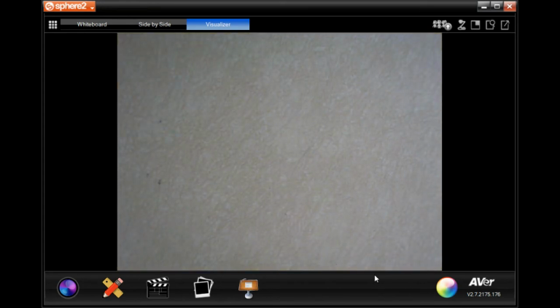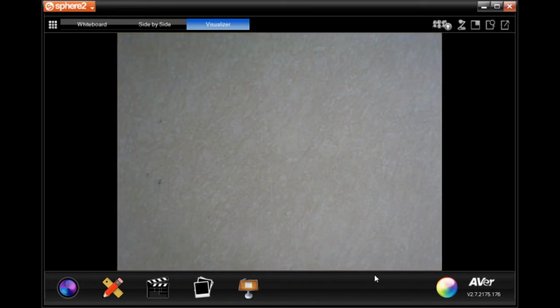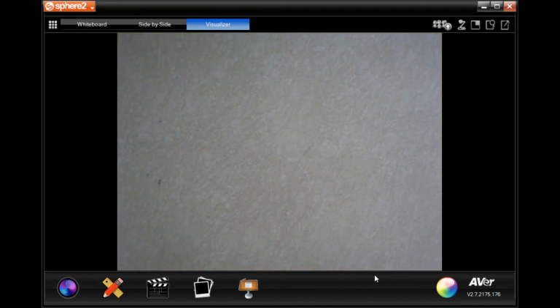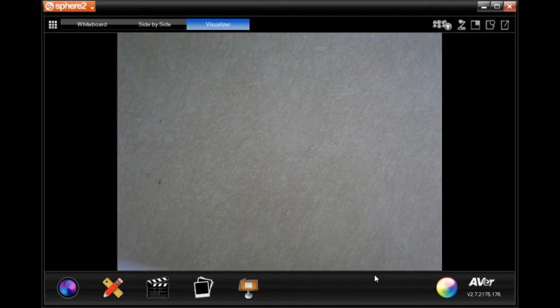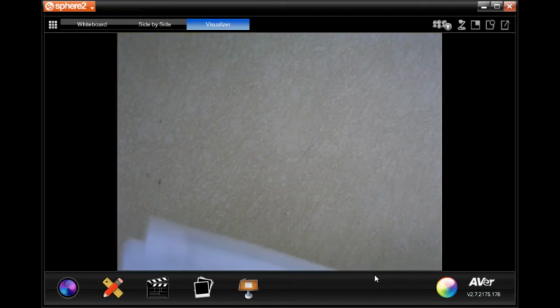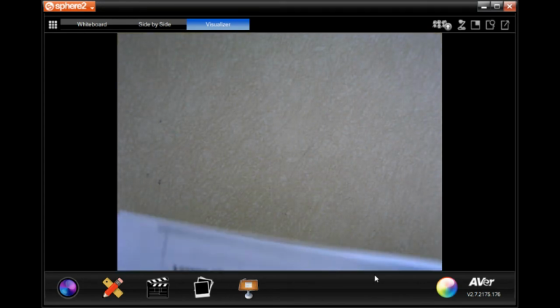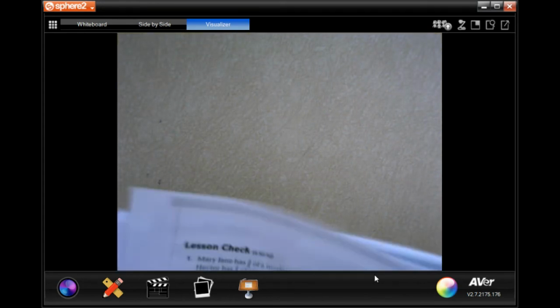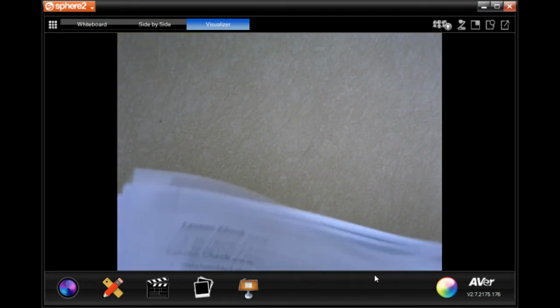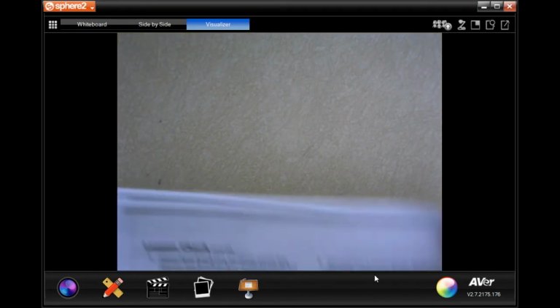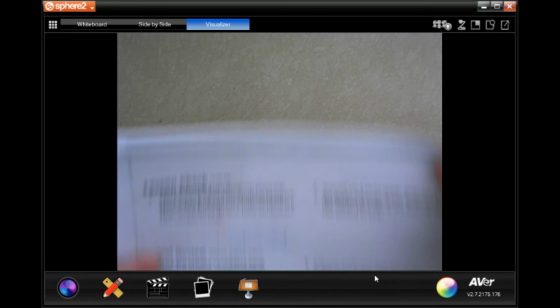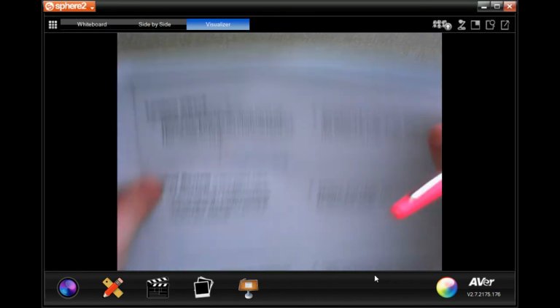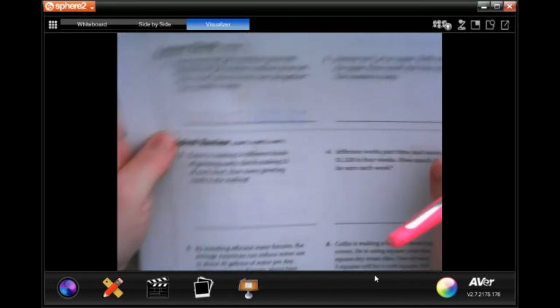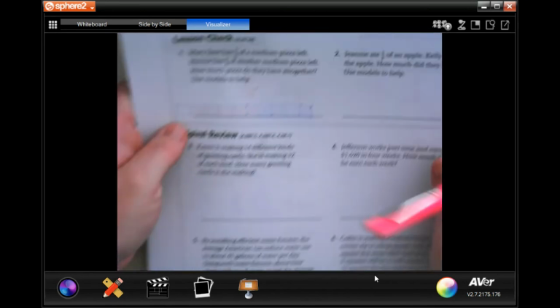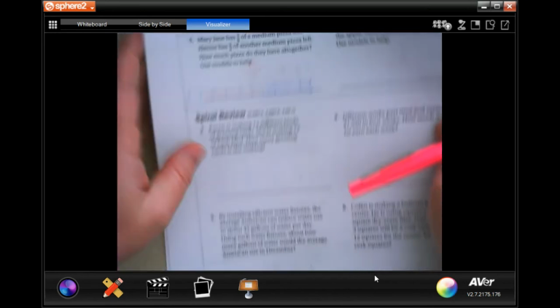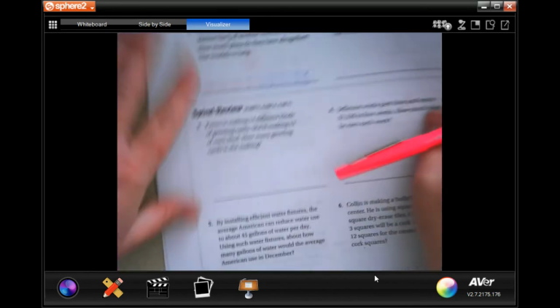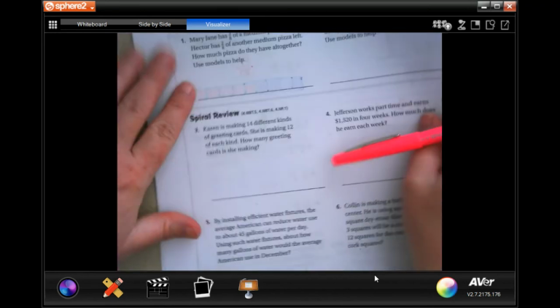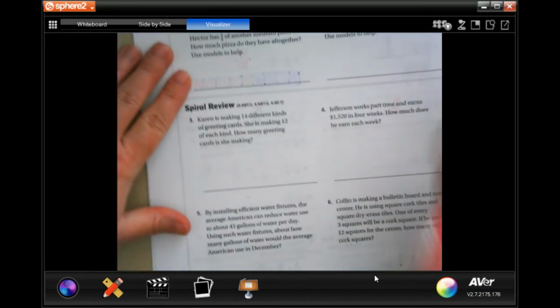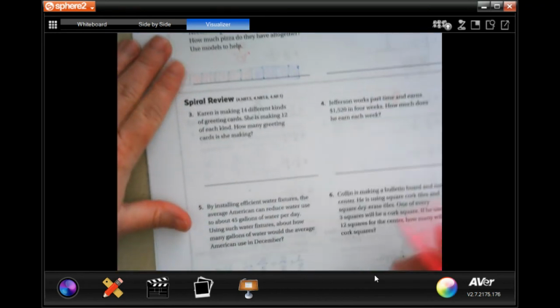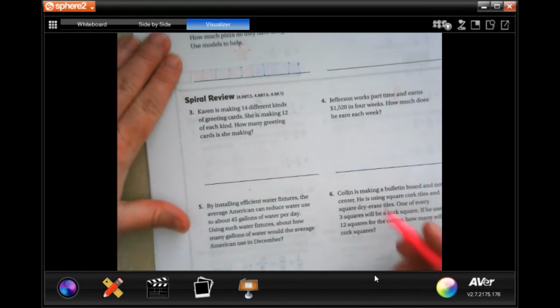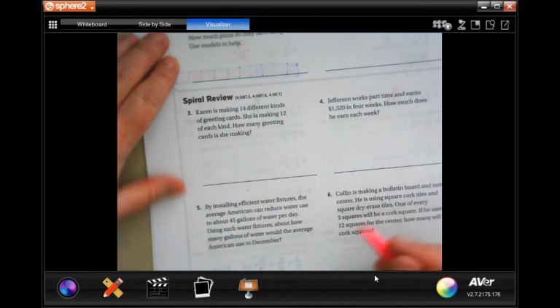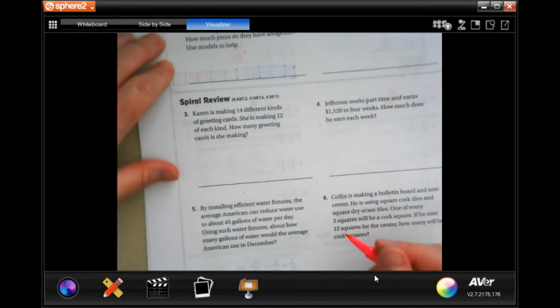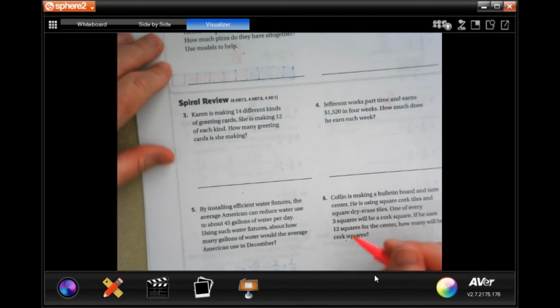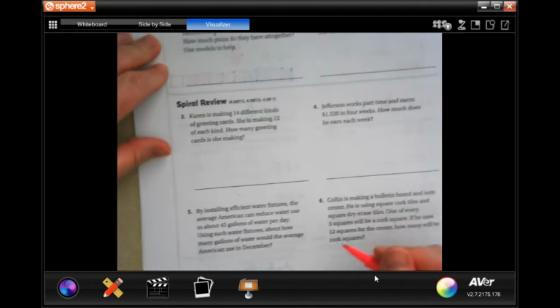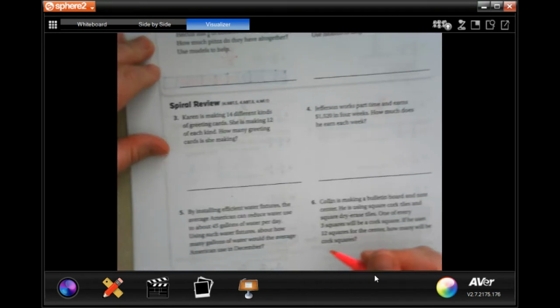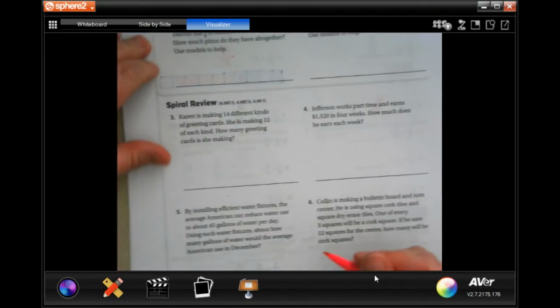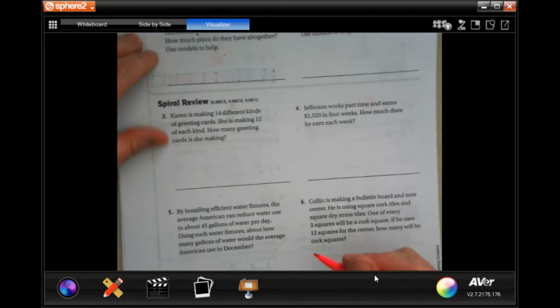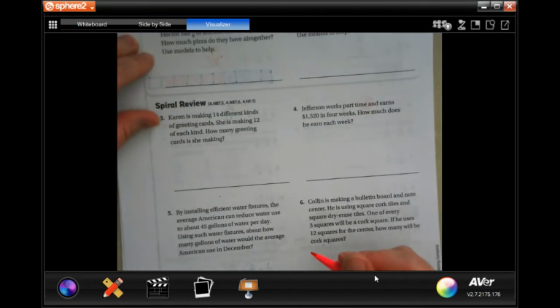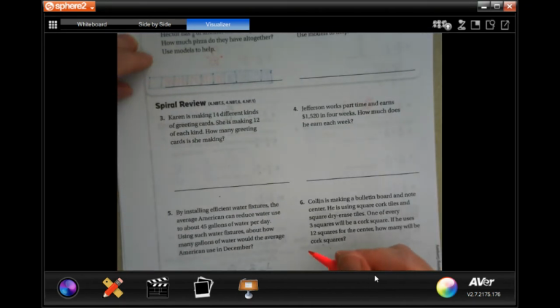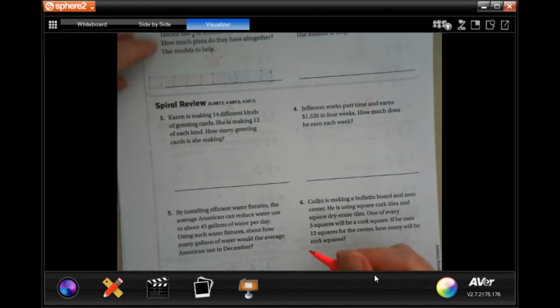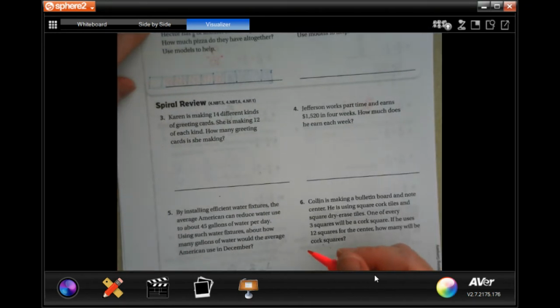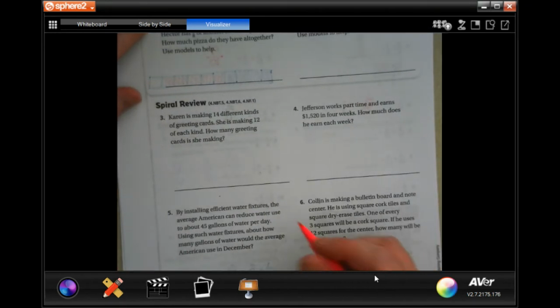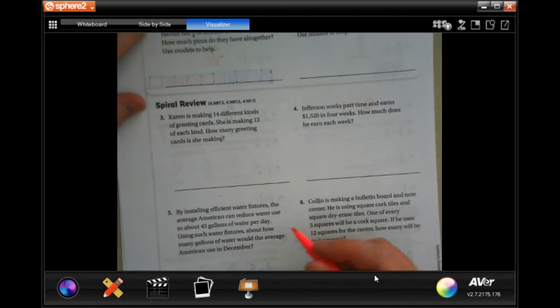We're going to go on to the back where you guys are going to do your lesson check. Just like always, we're going to go down and do this follow-up review.